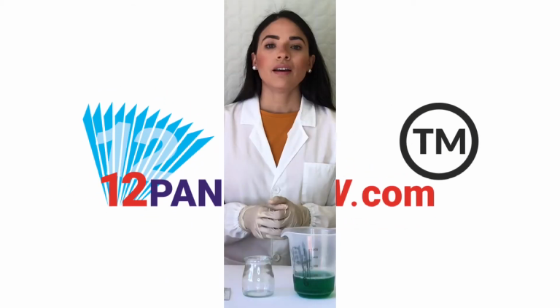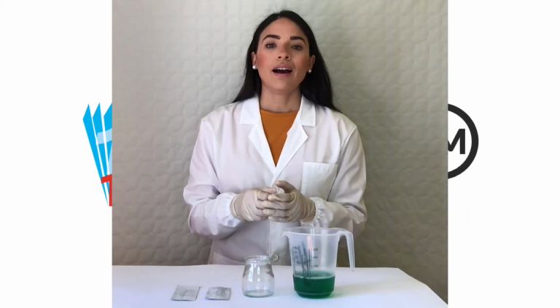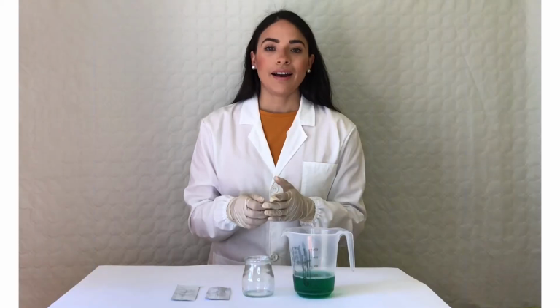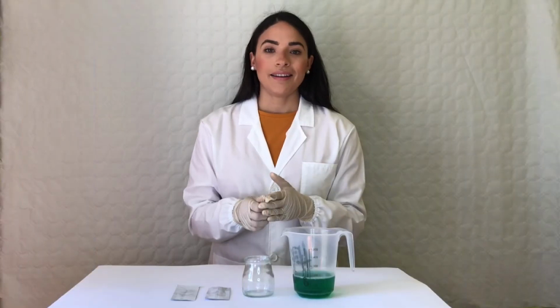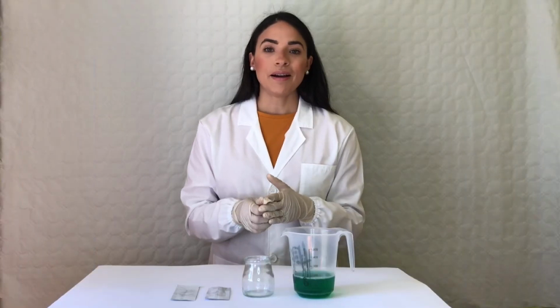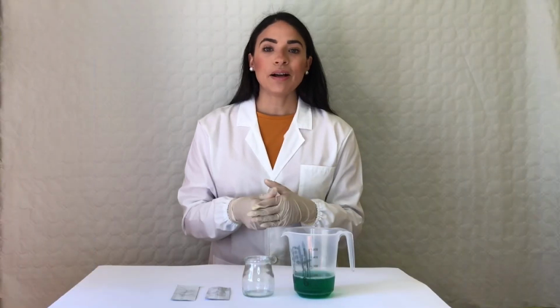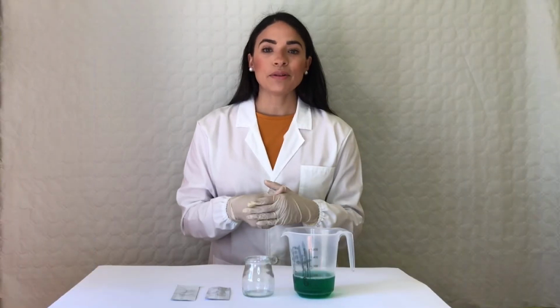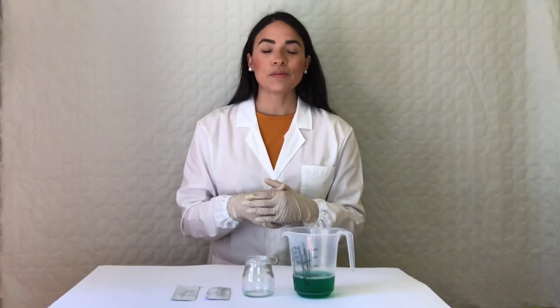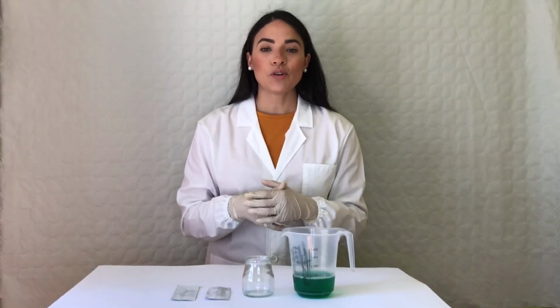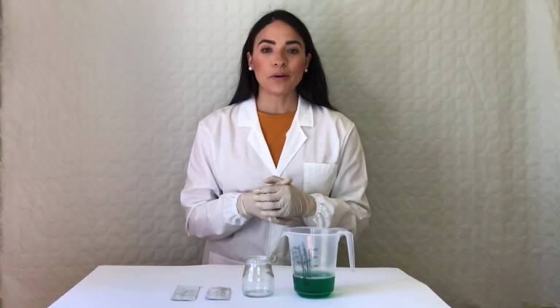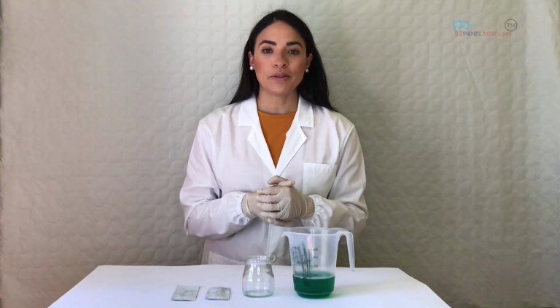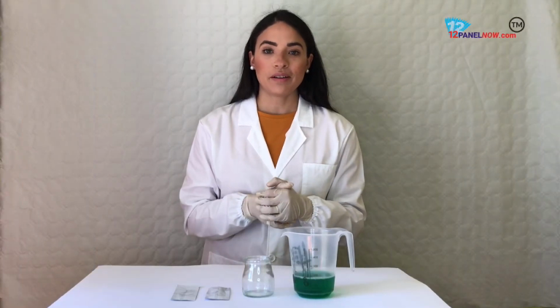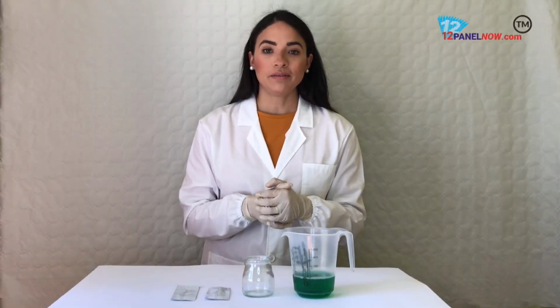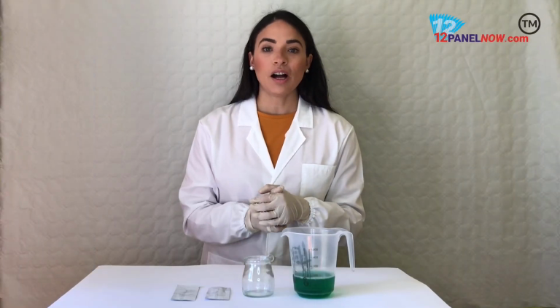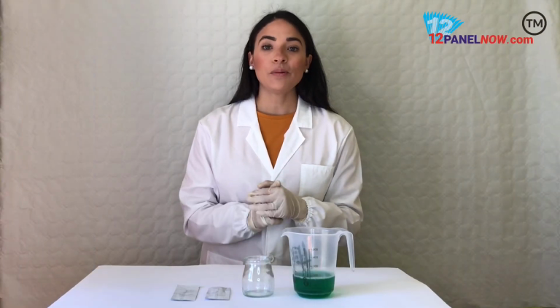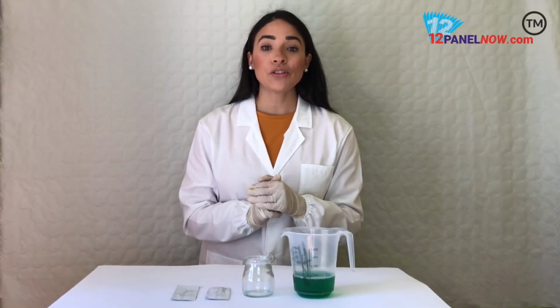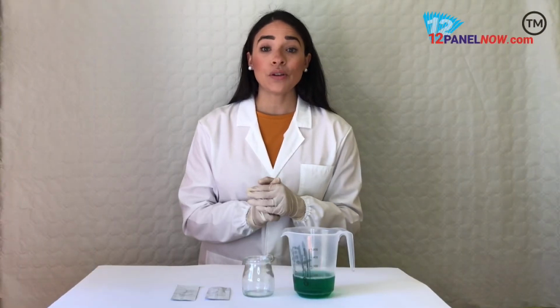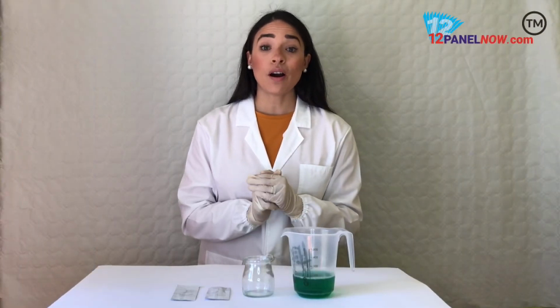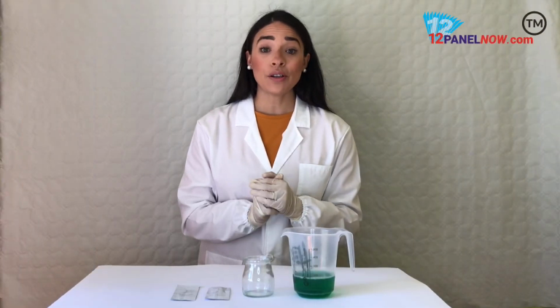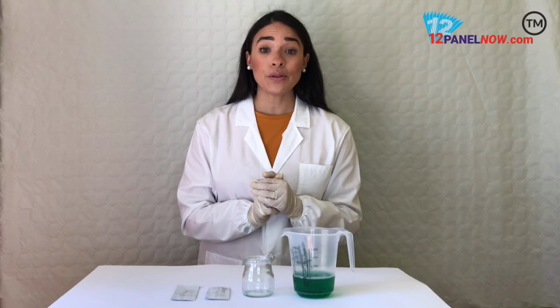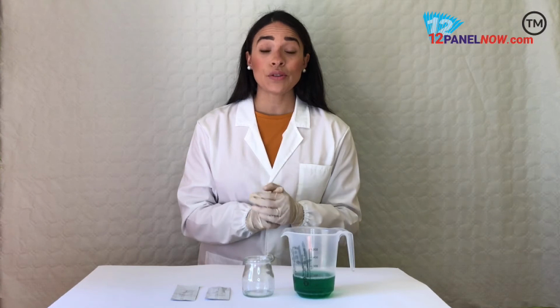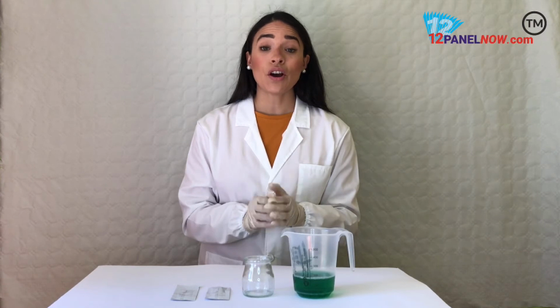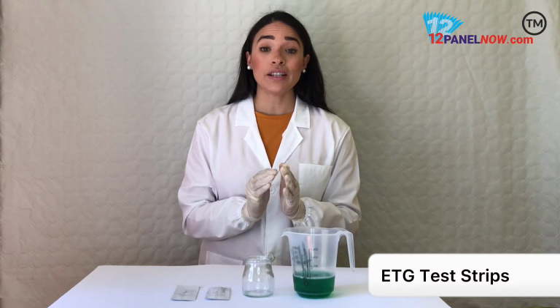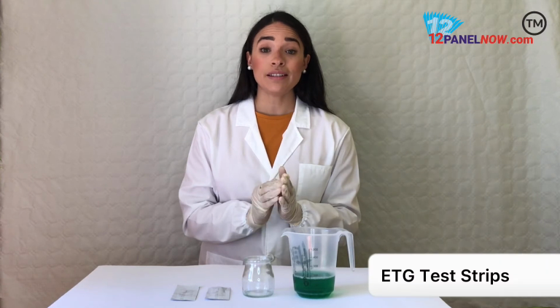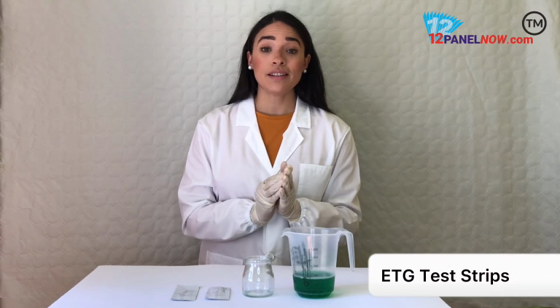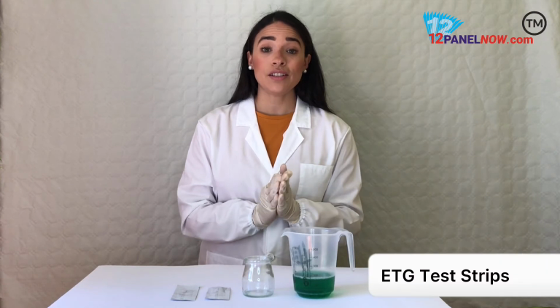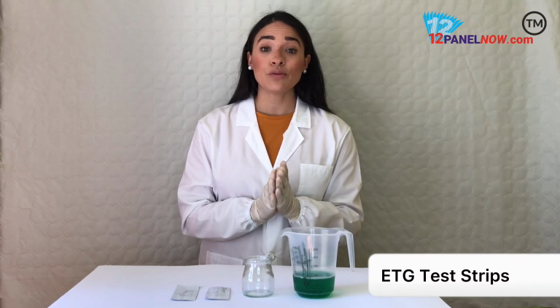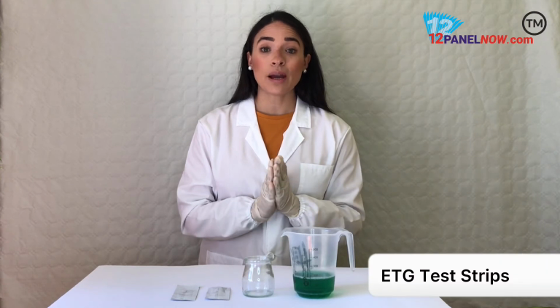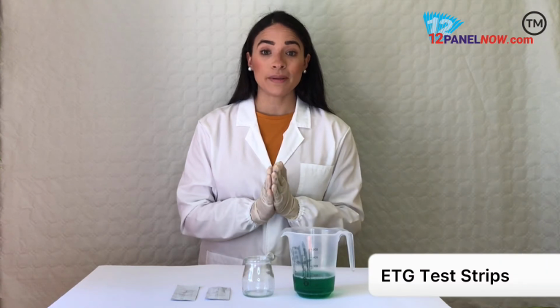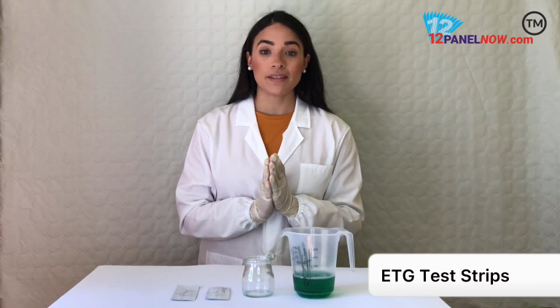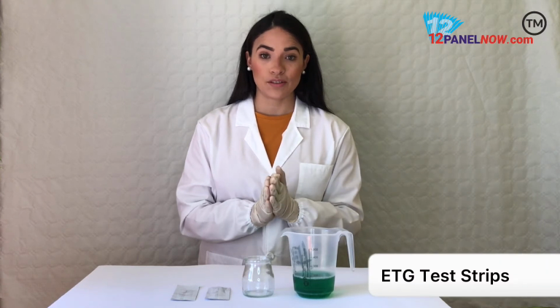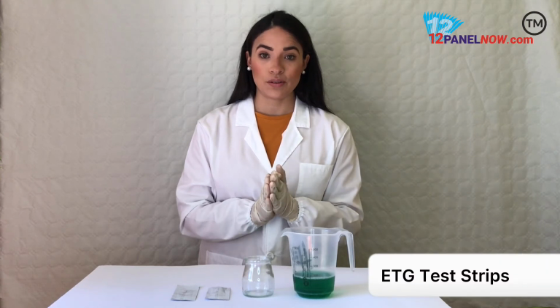Hi, I'm Valerie from 12-Panuna. I'll be showing you how to use our ETG rapid test strip.